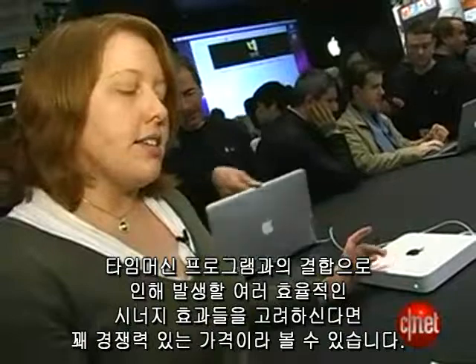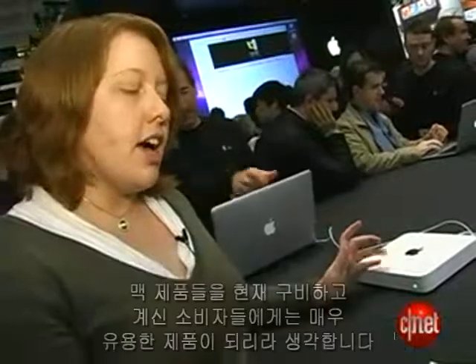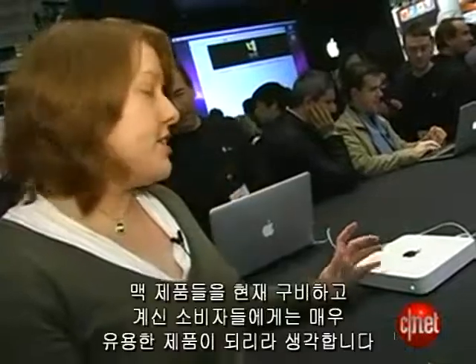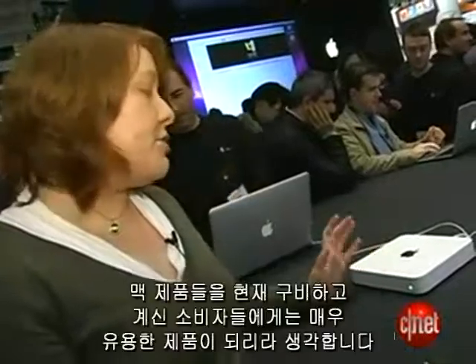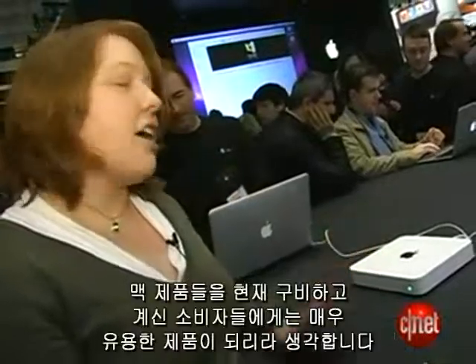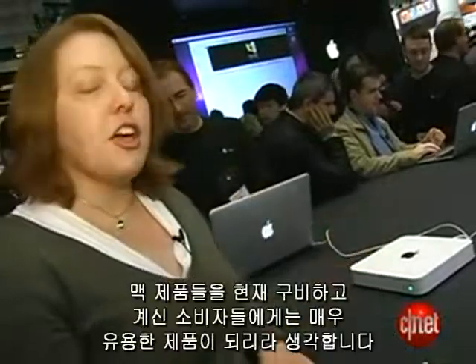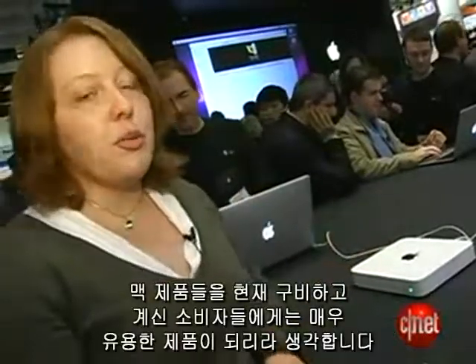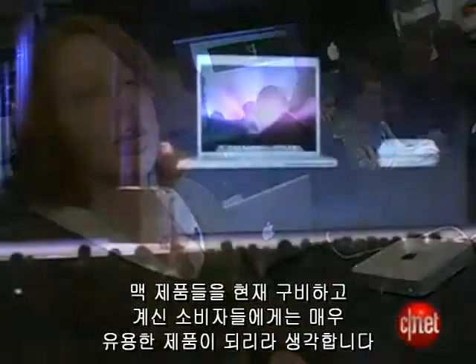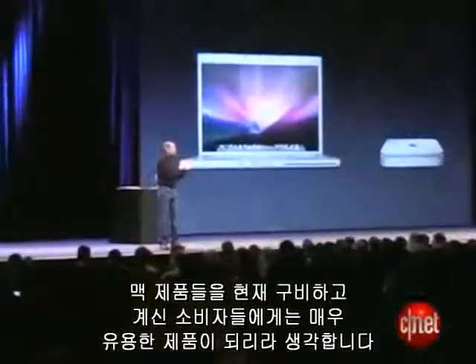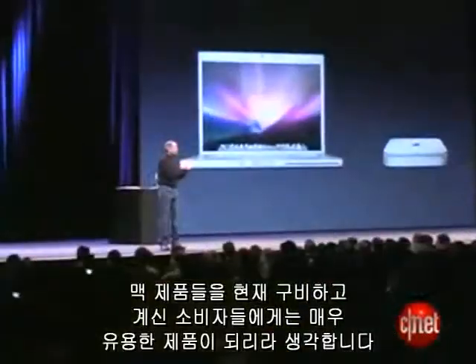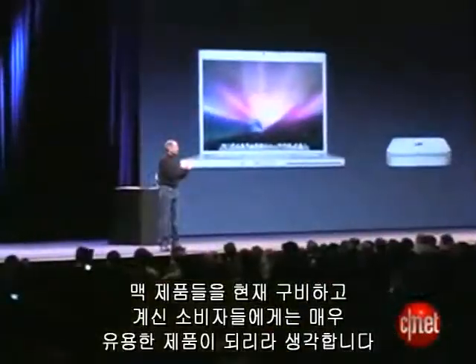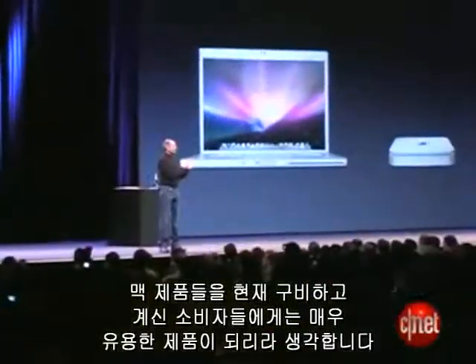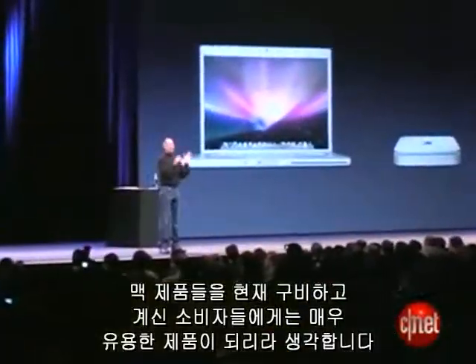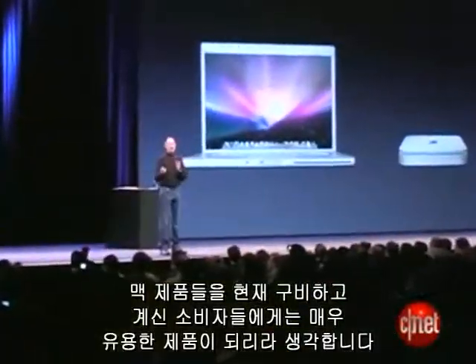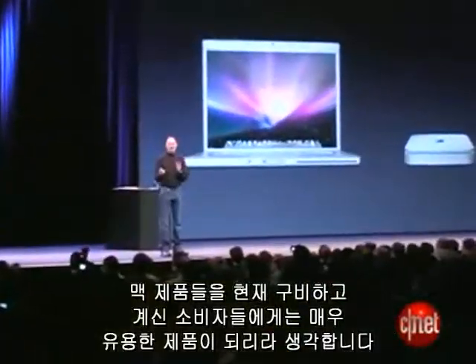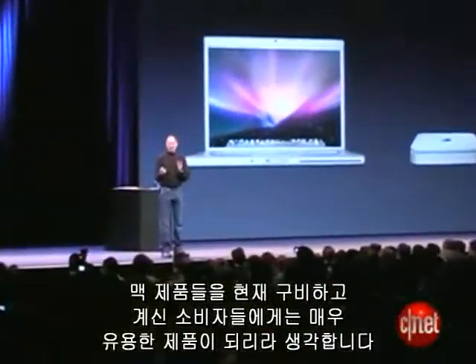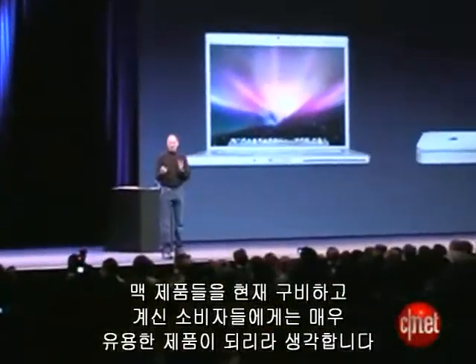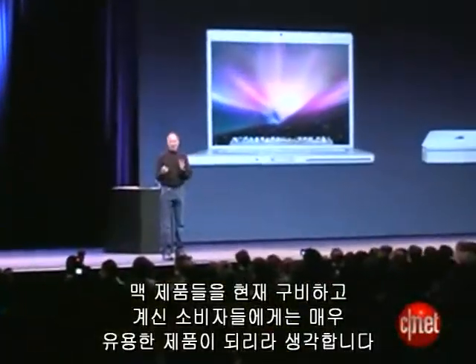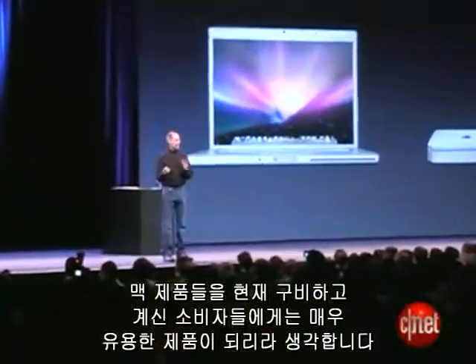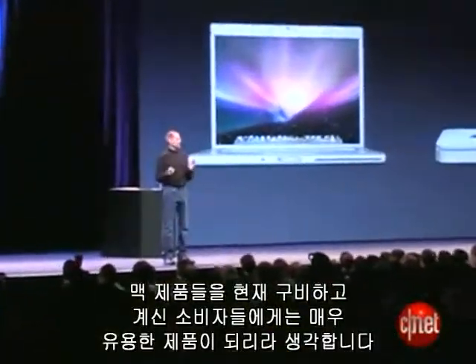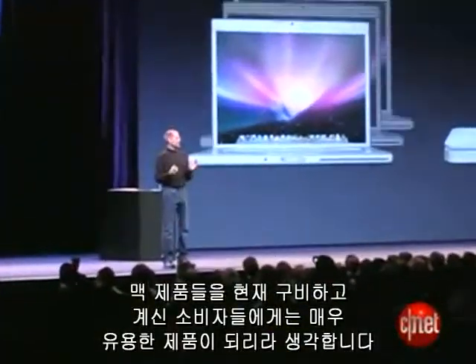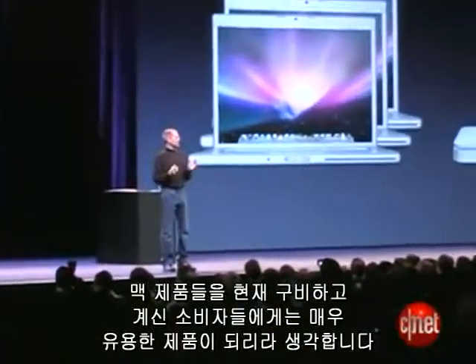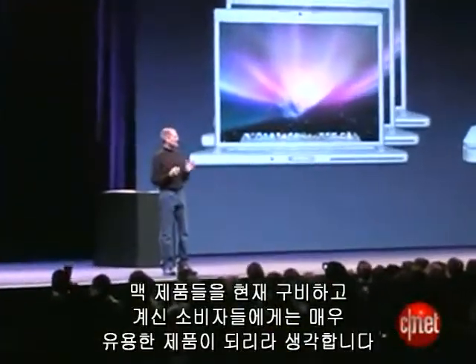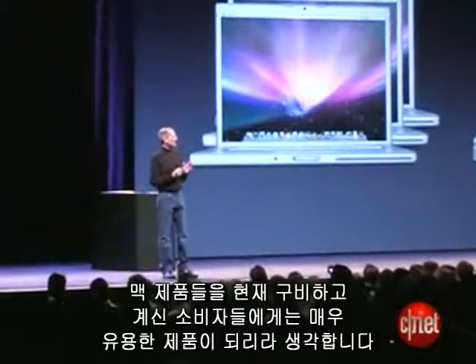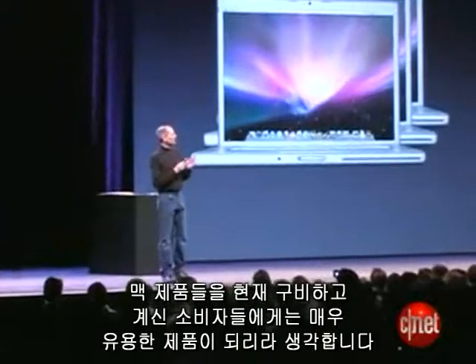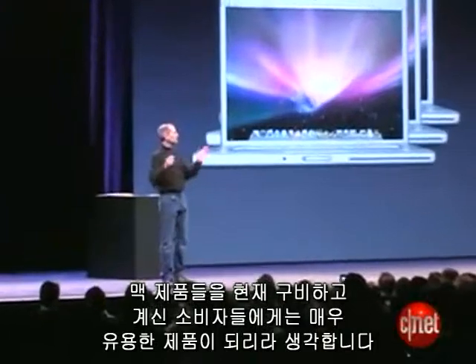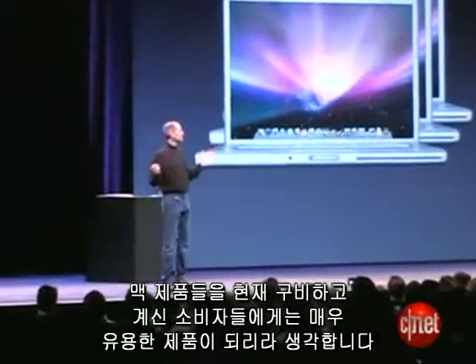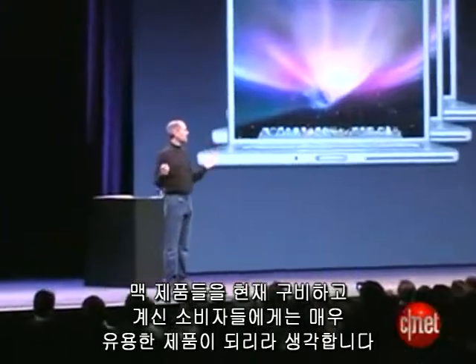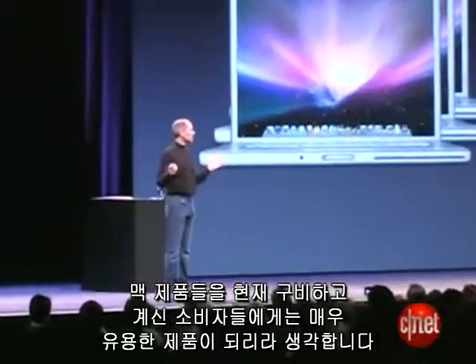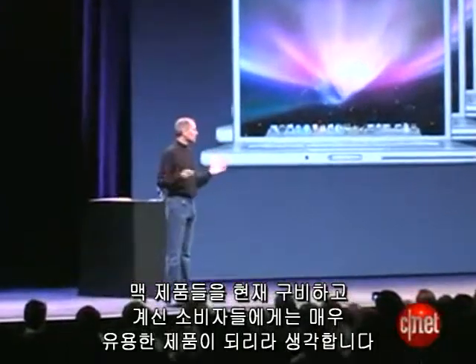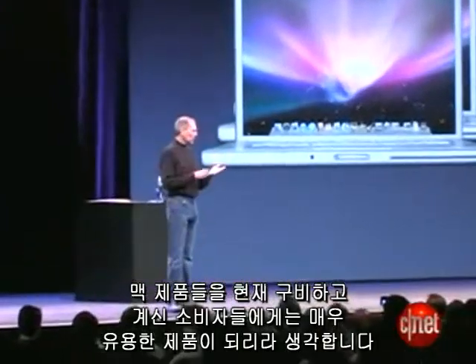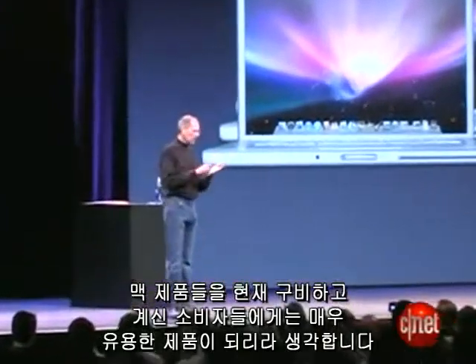I think this is going to be a really compelling choice for home users who have a full Mac network and don't want to hassle with setting up backup software.